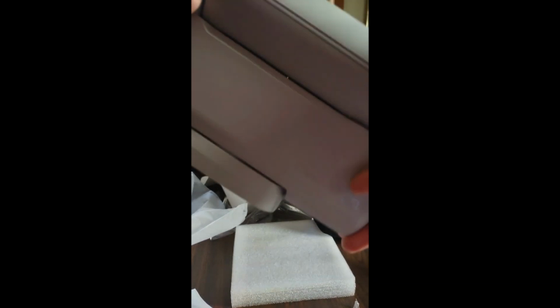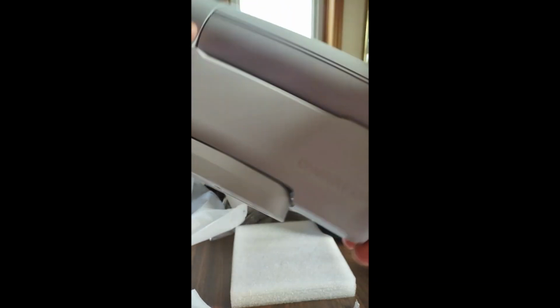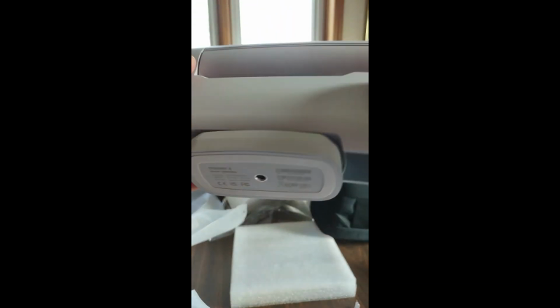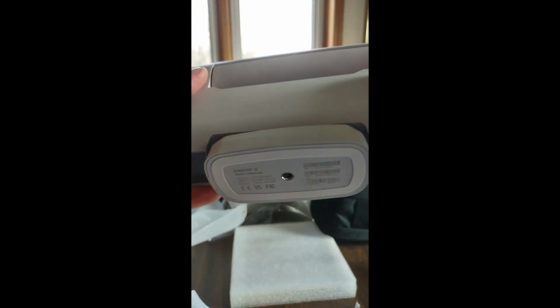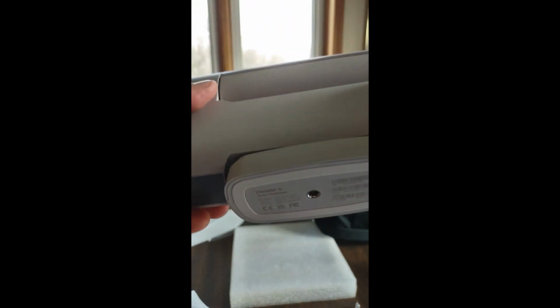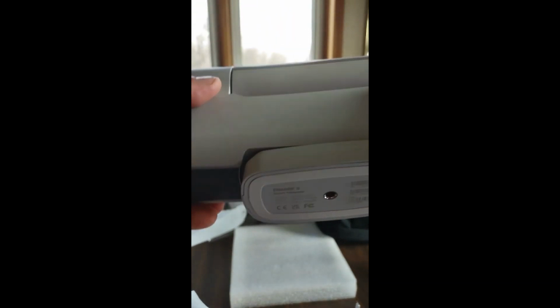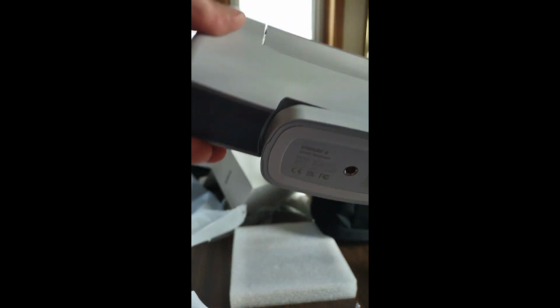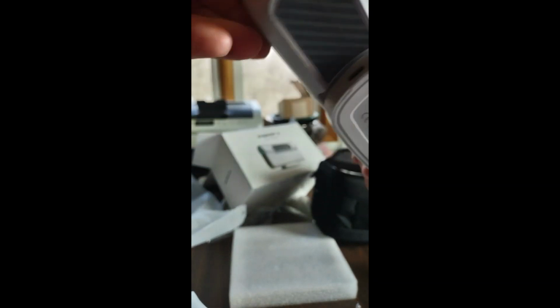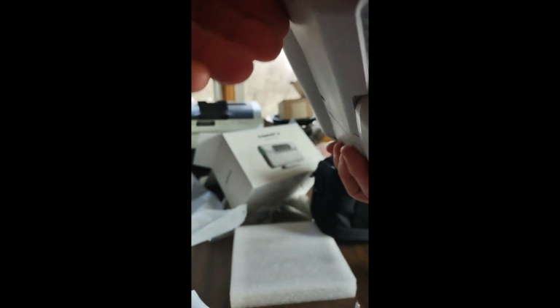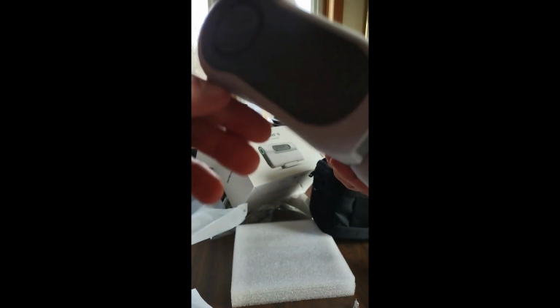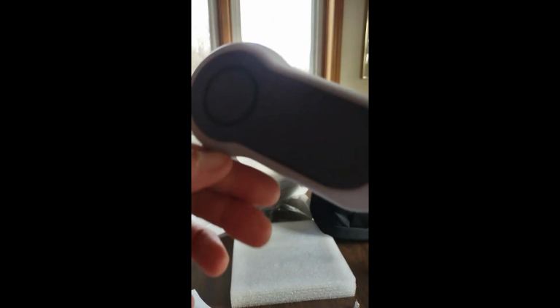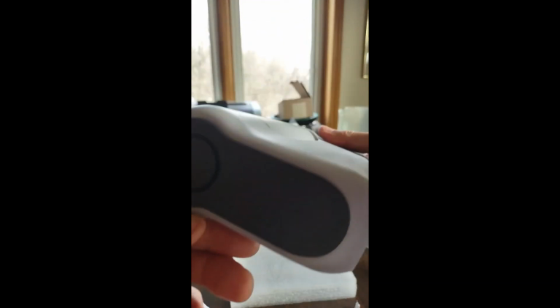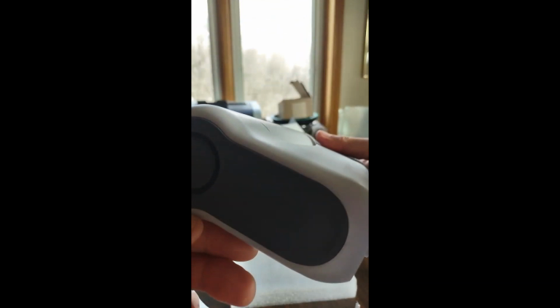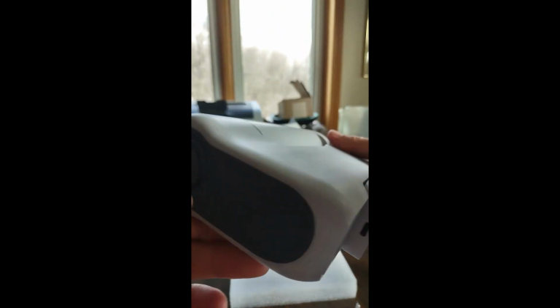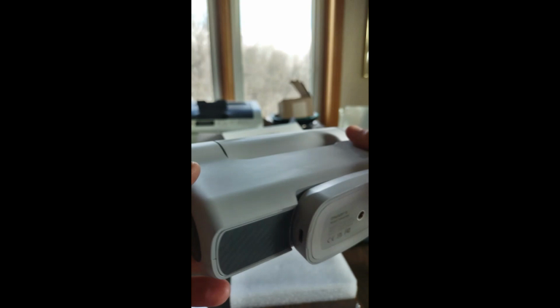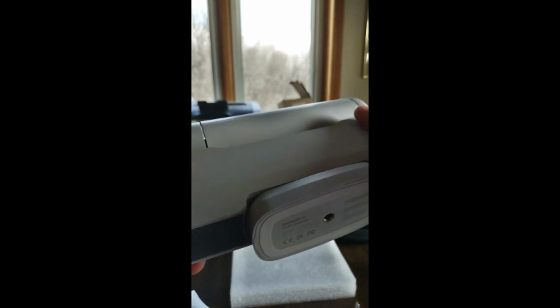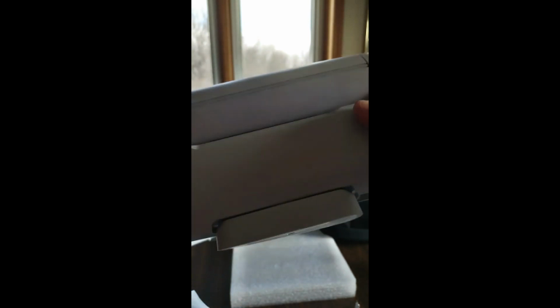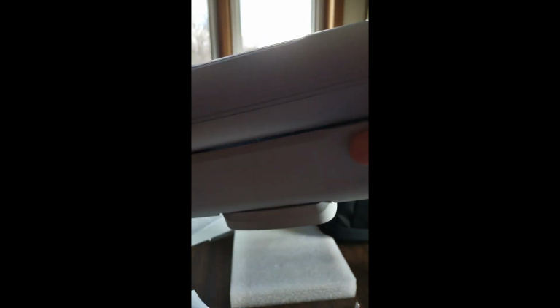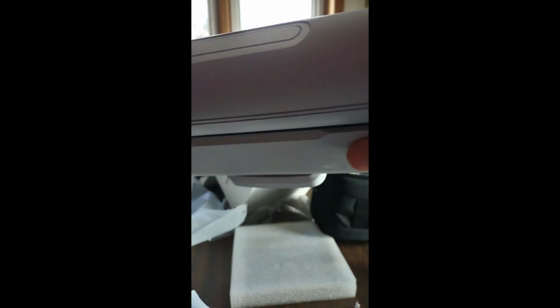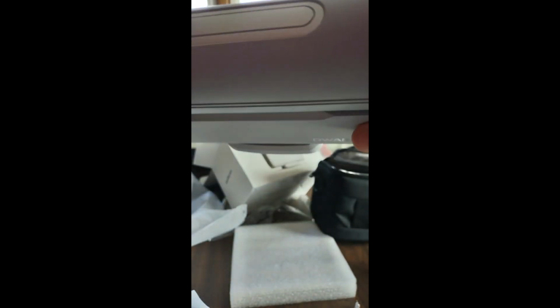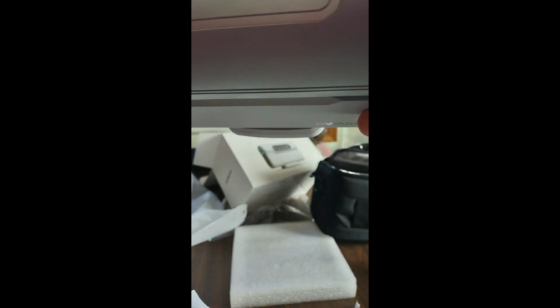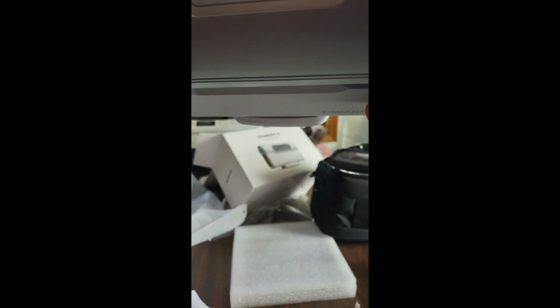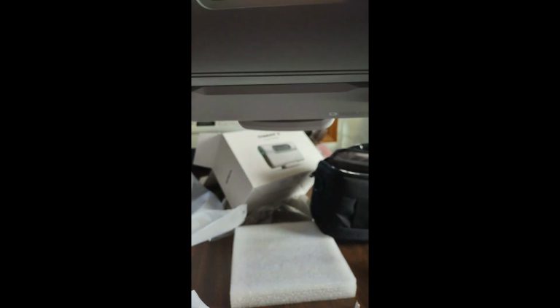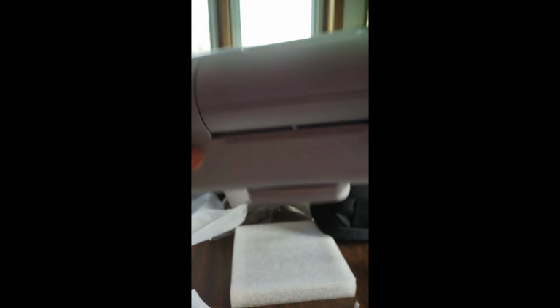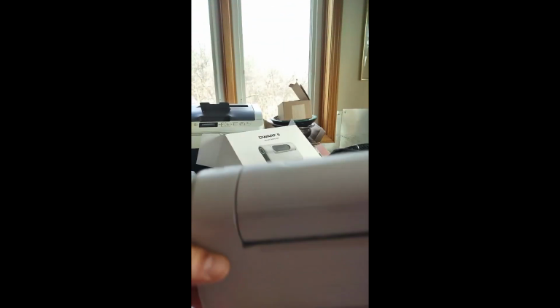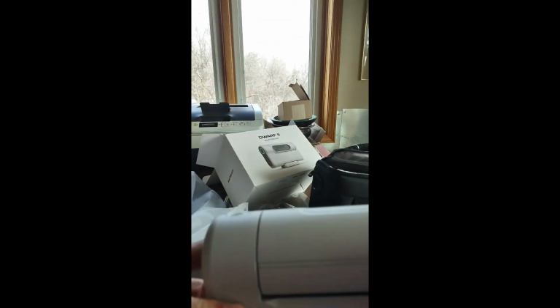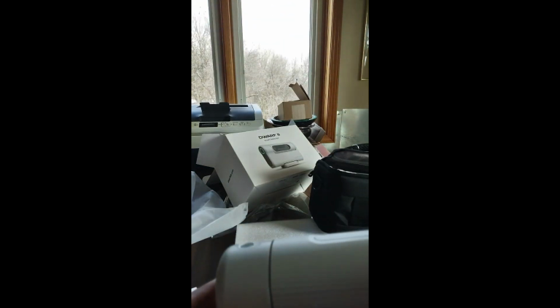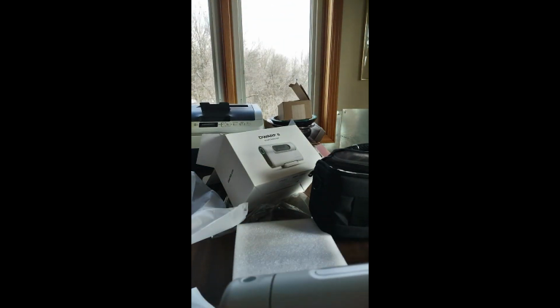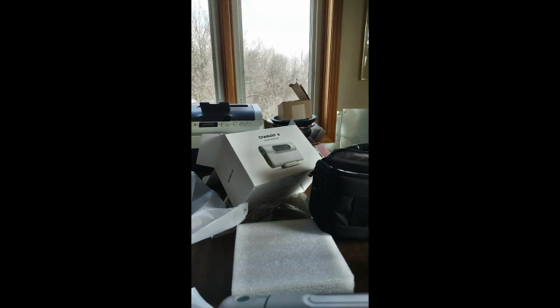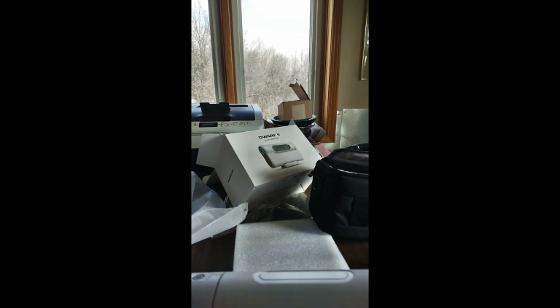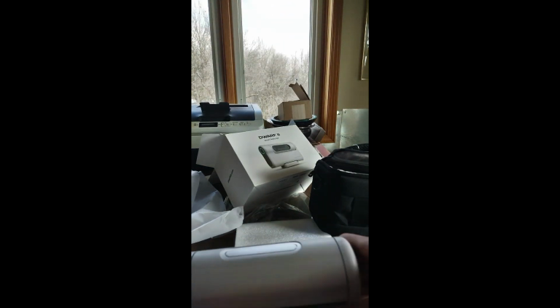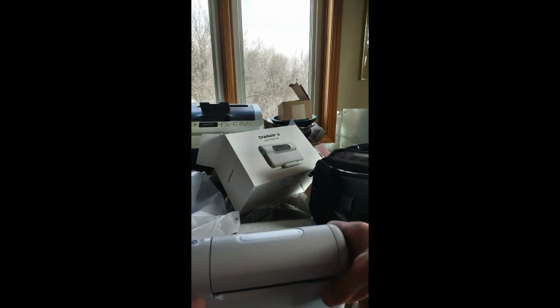This completes the unboxing. We will have another session on using it. I'll see you next time.